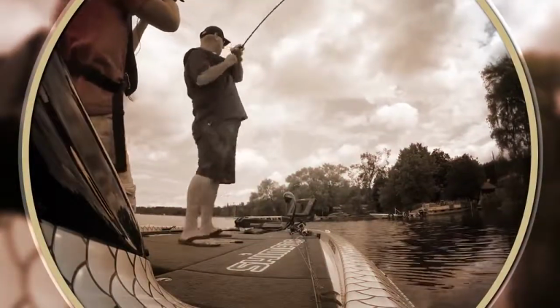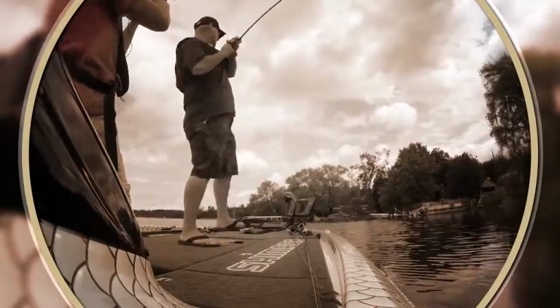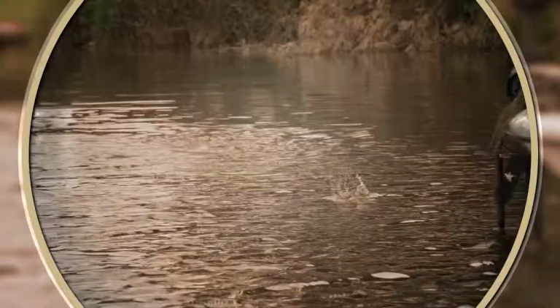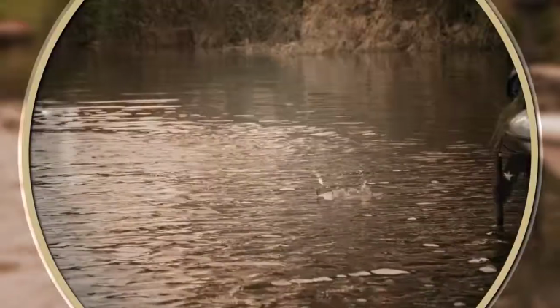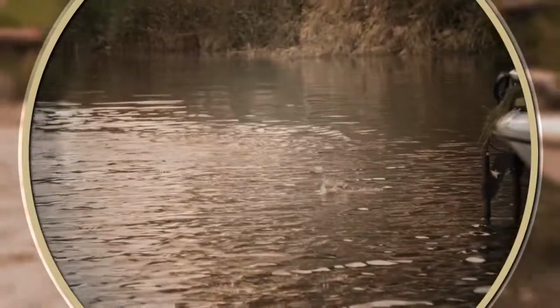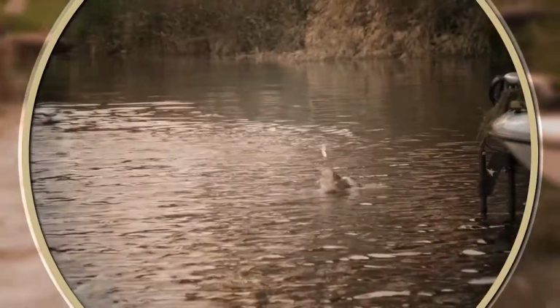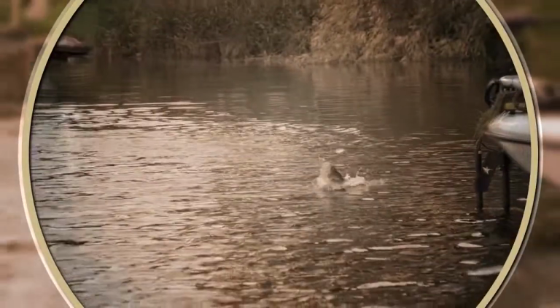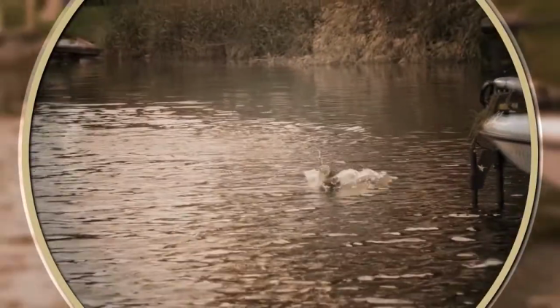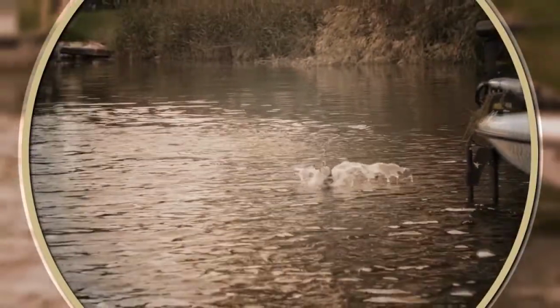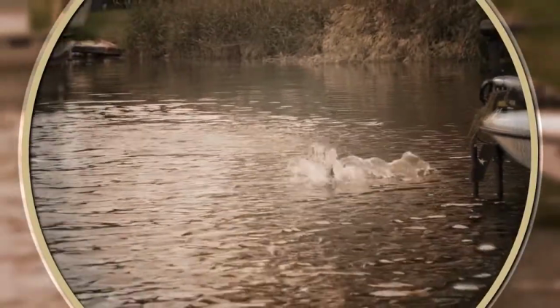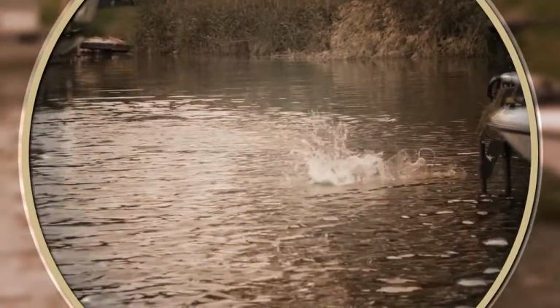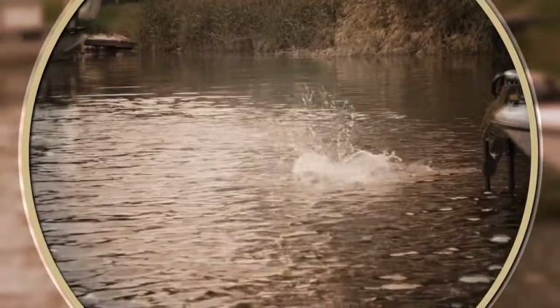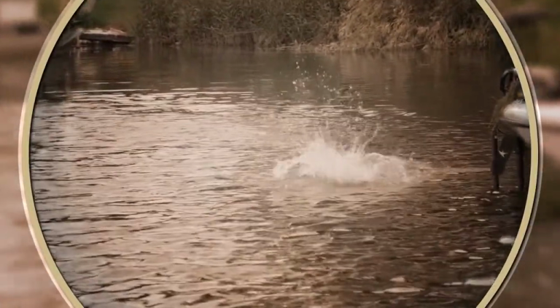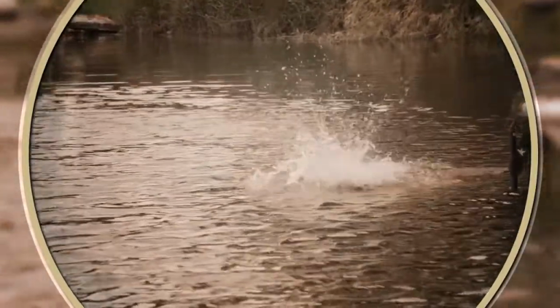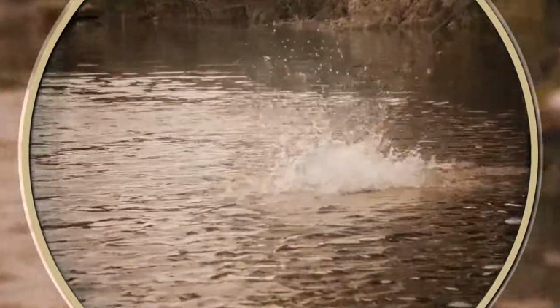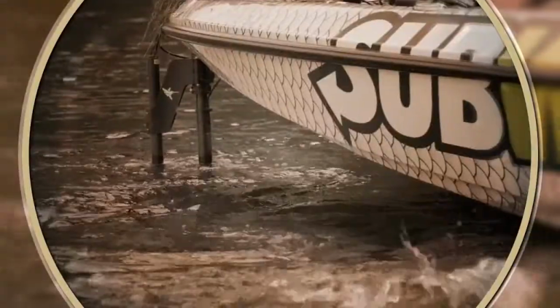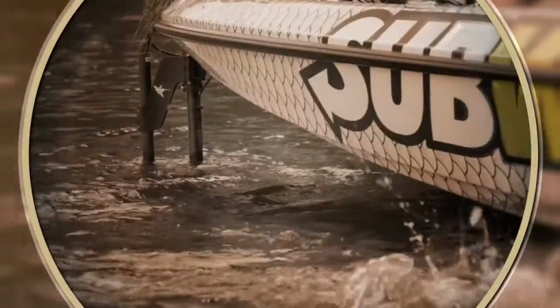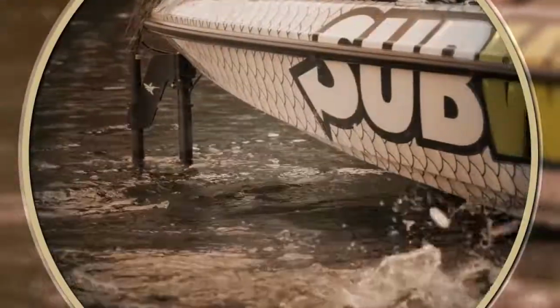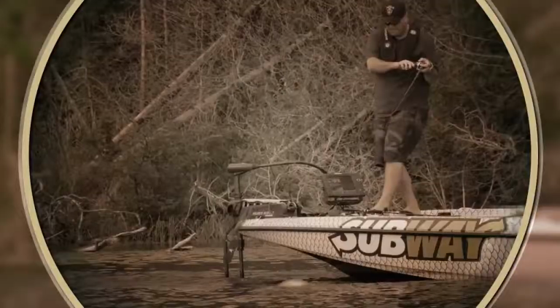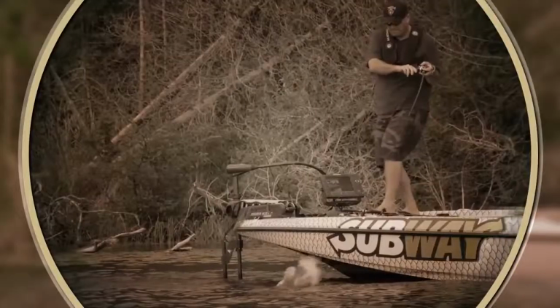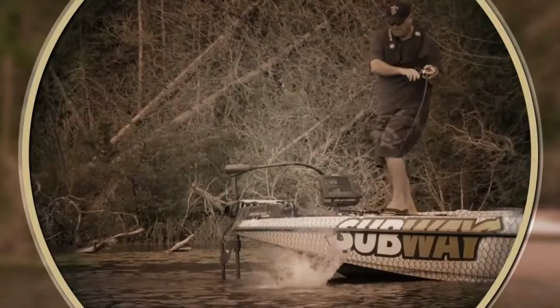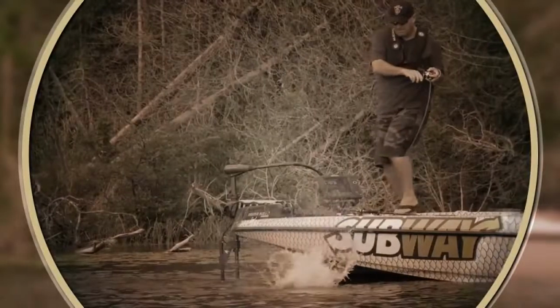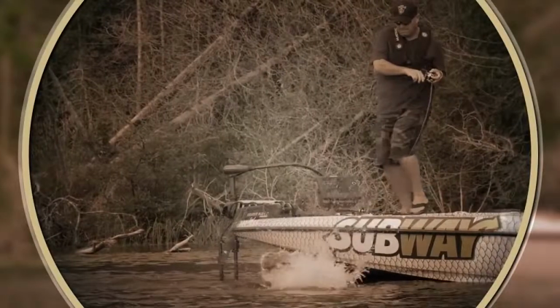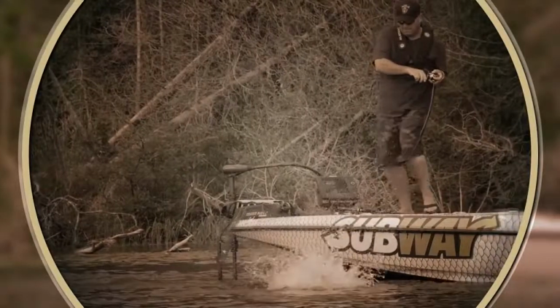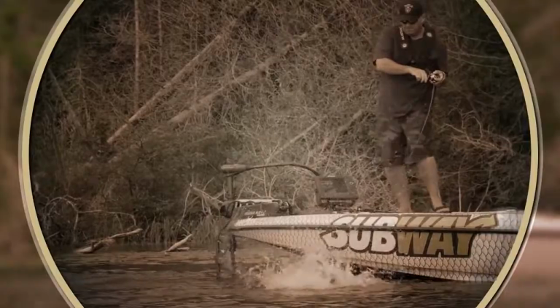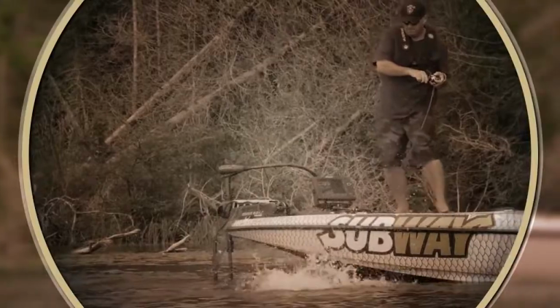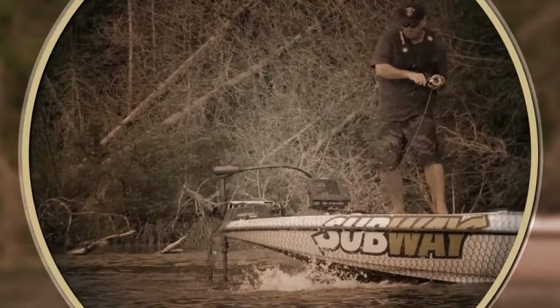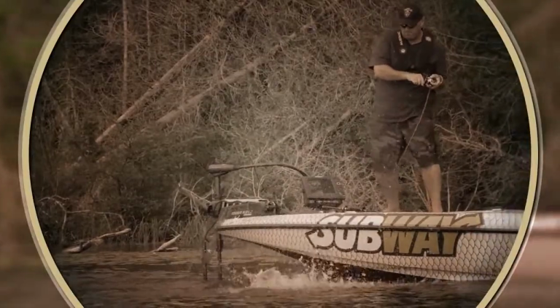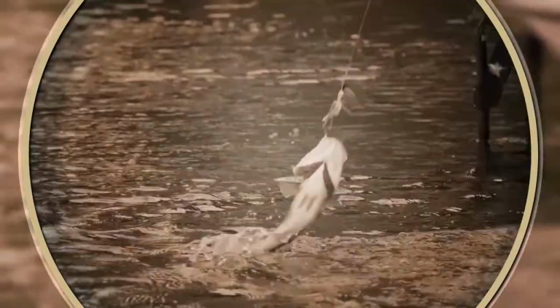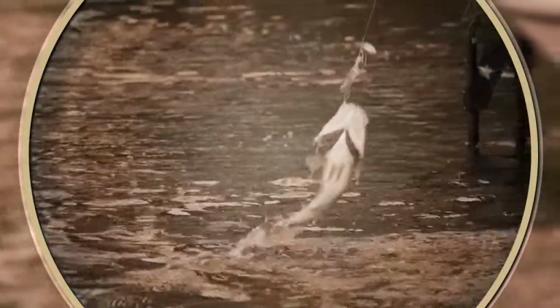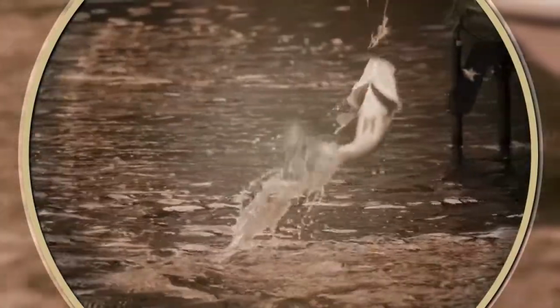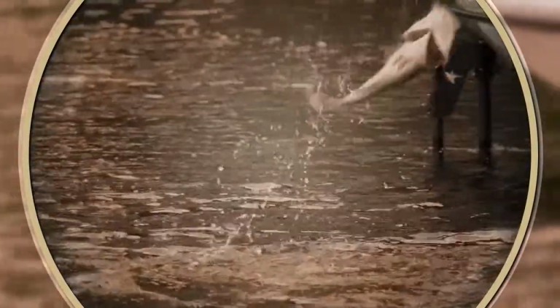Smoked it. Smoked the blade bait. Look at the power of these fish. Get up in here.